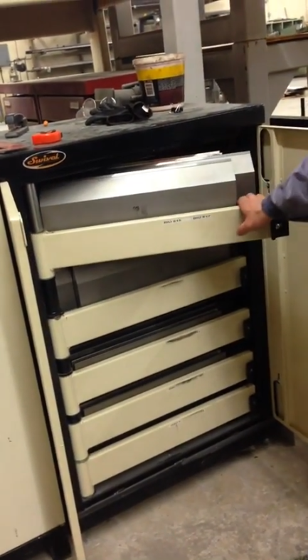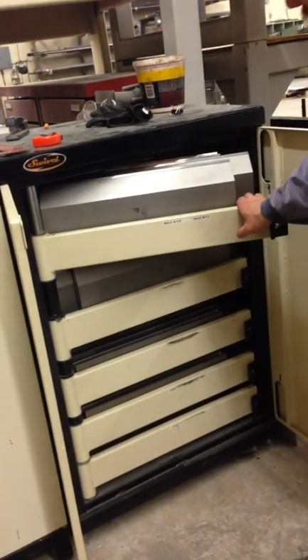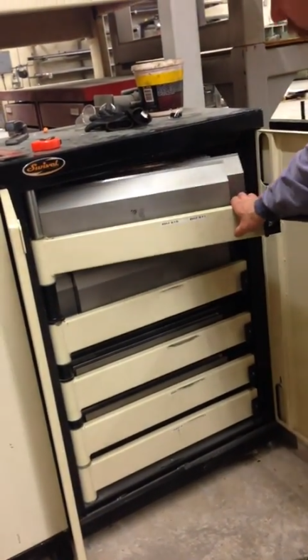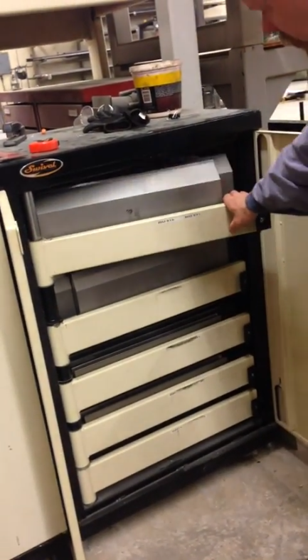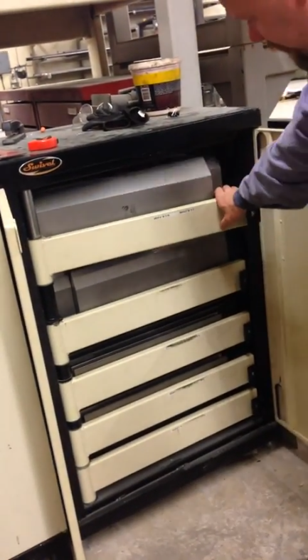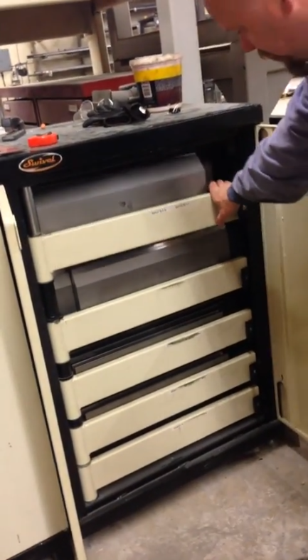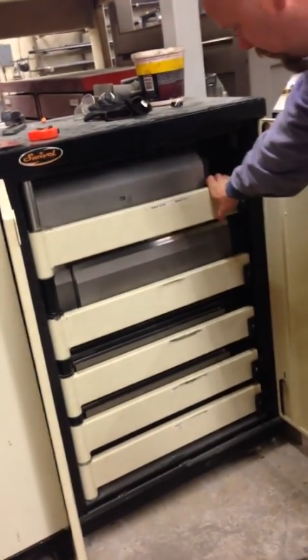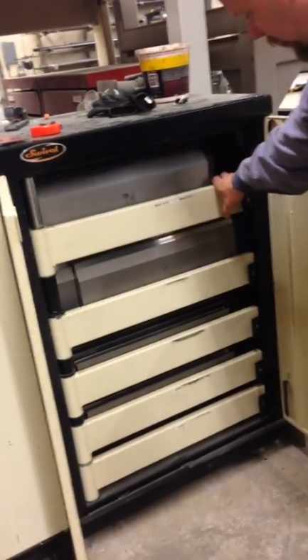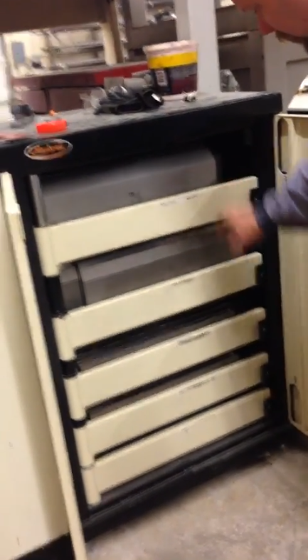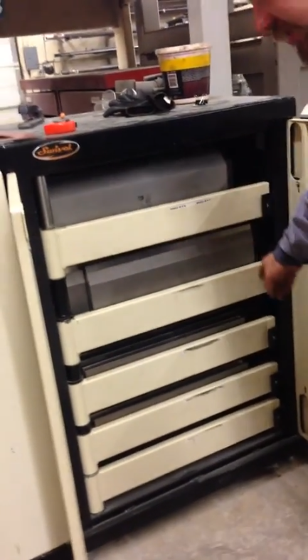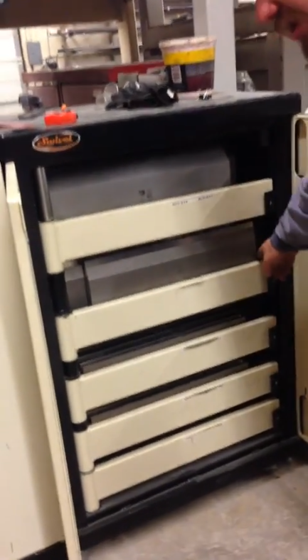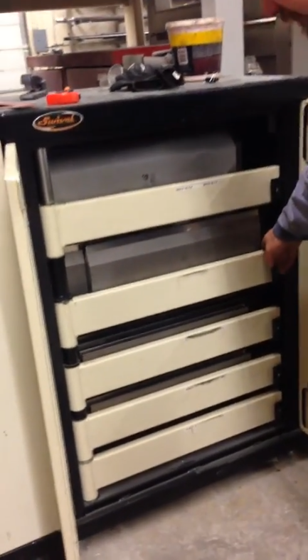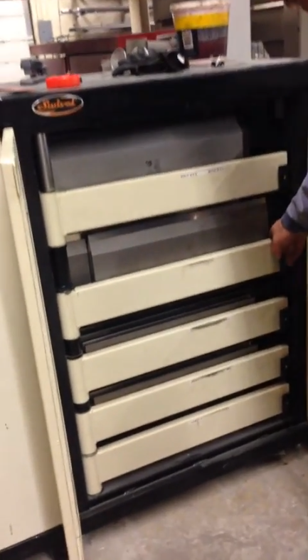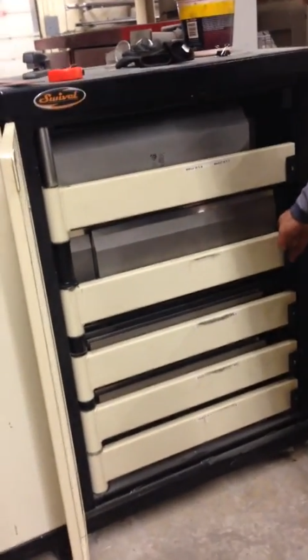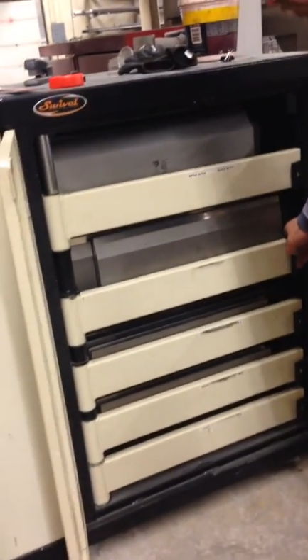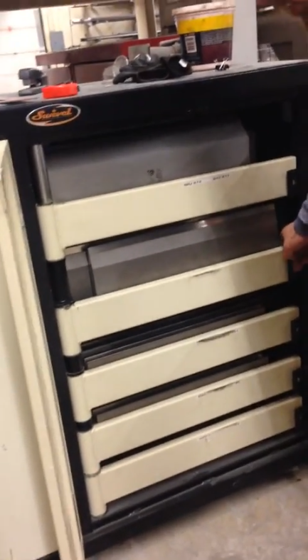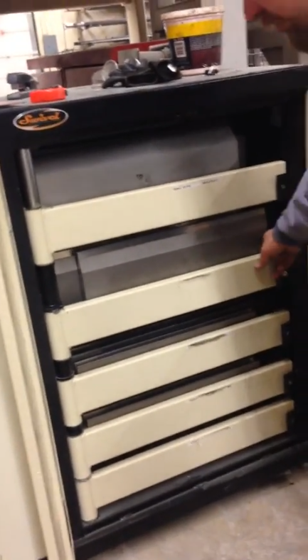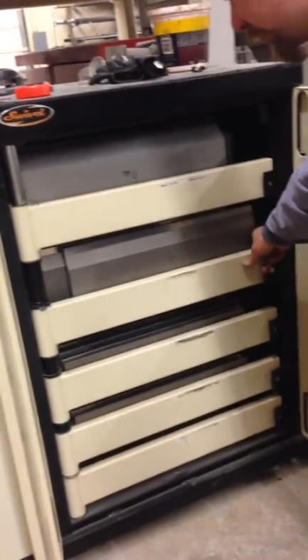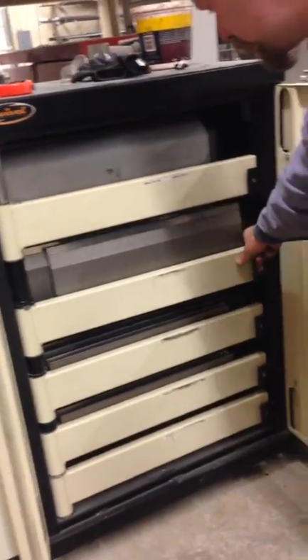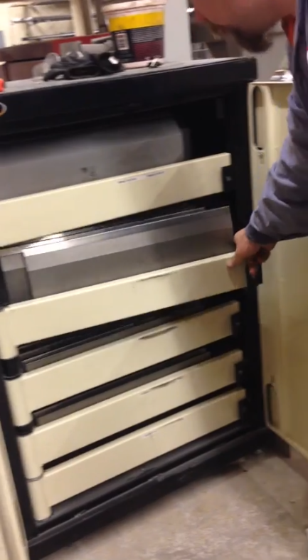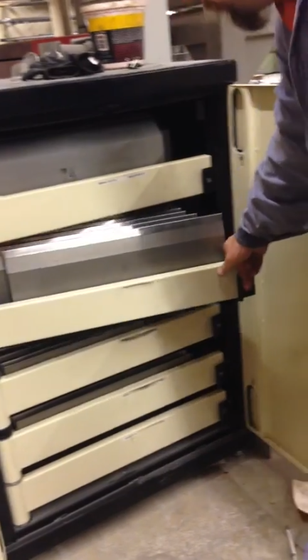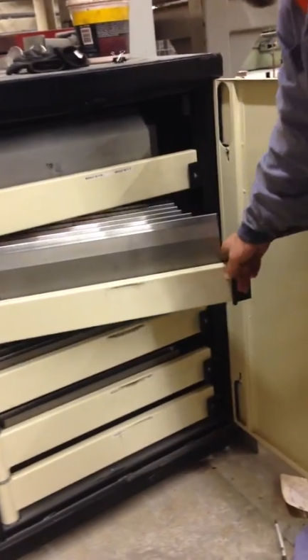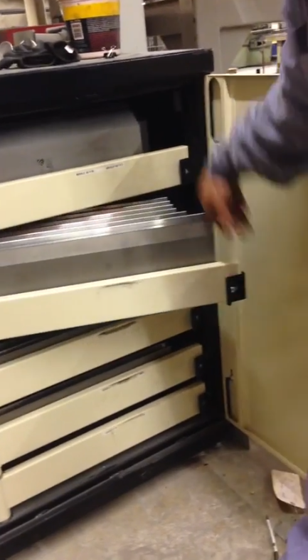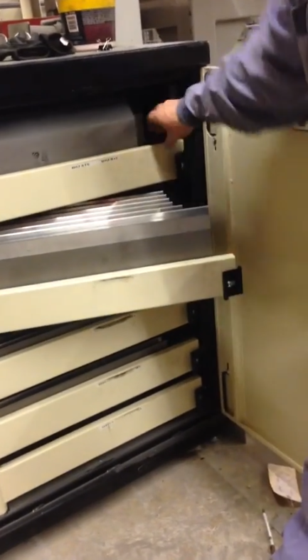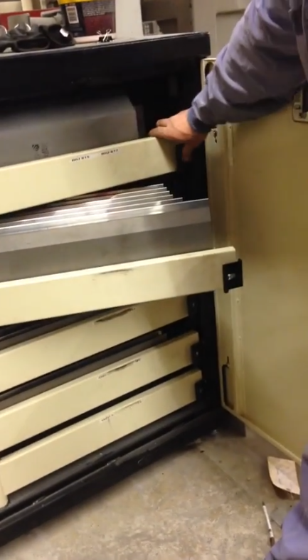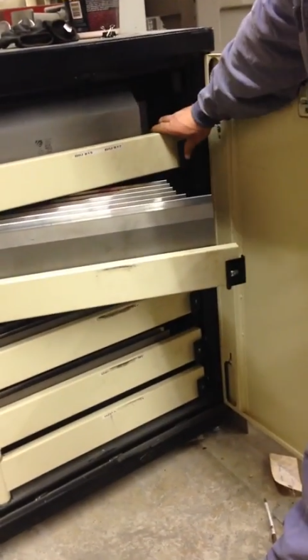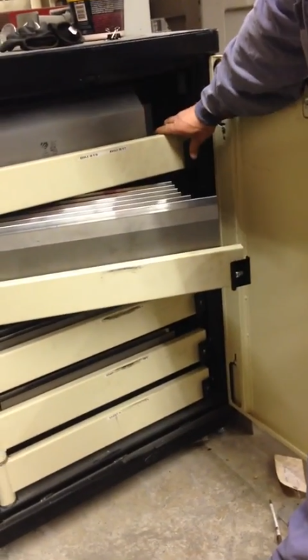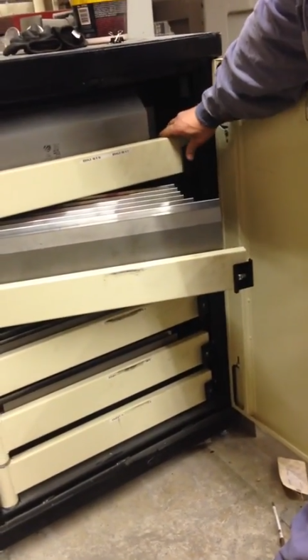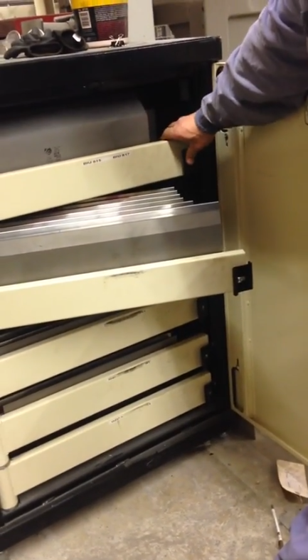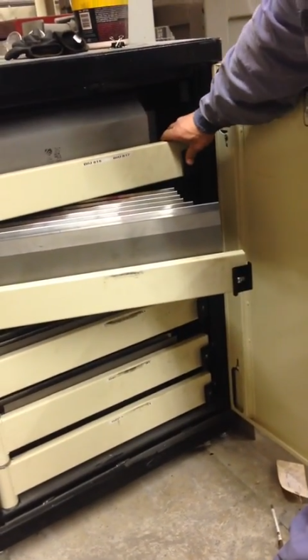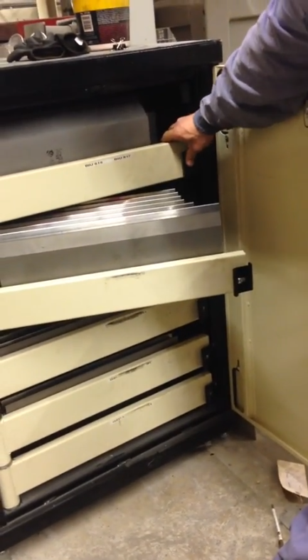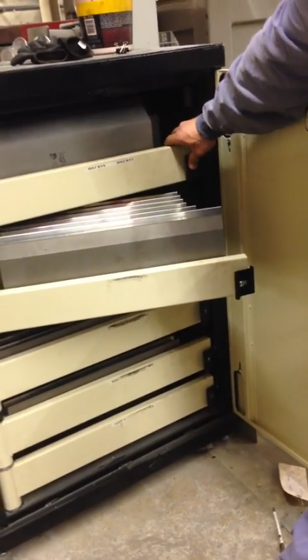We do have safety latching on here, so only one drawer at a time can be open.